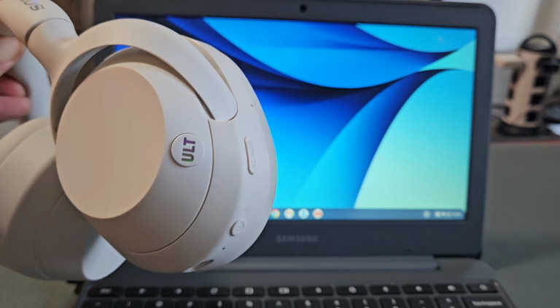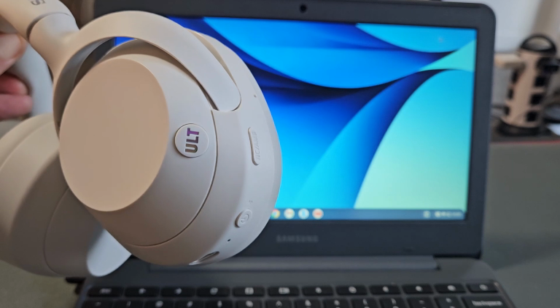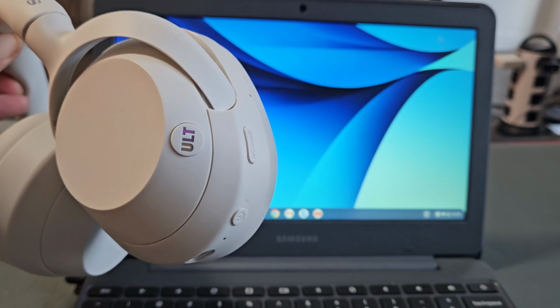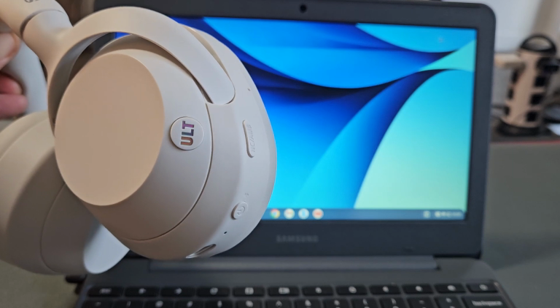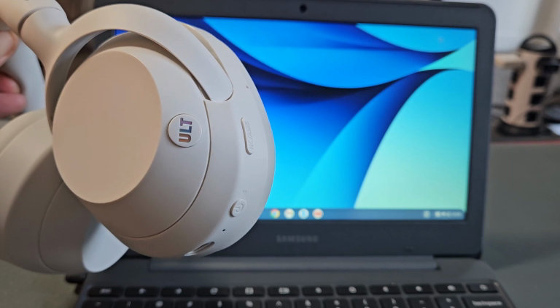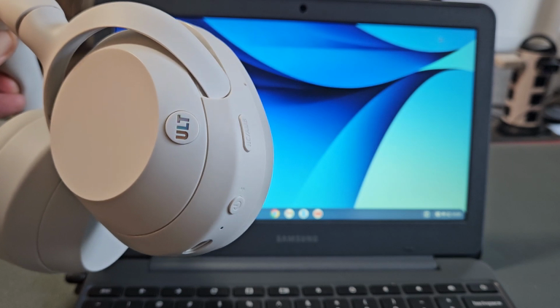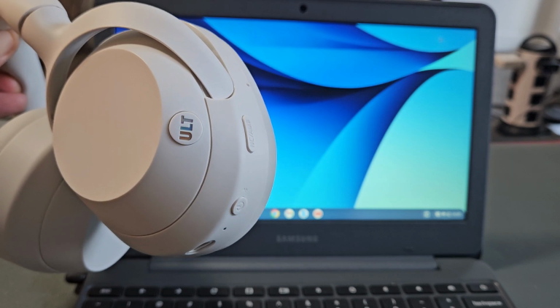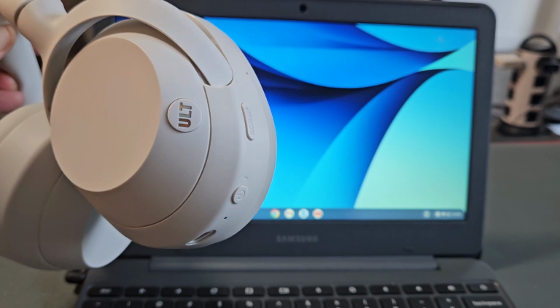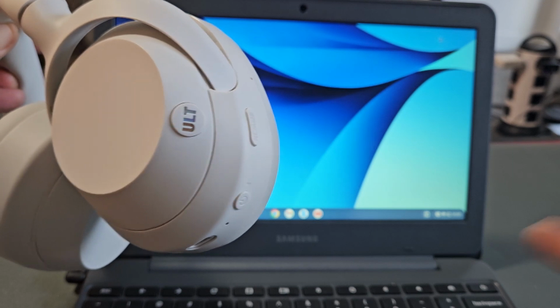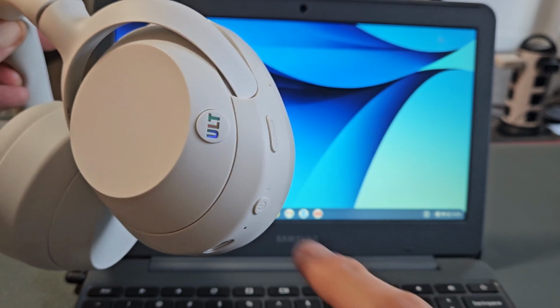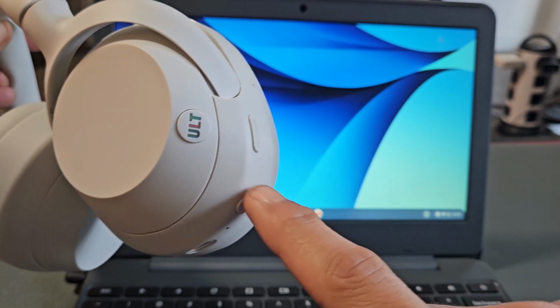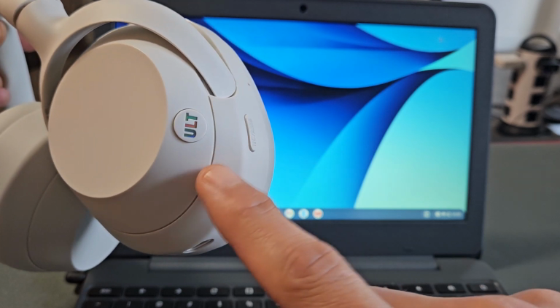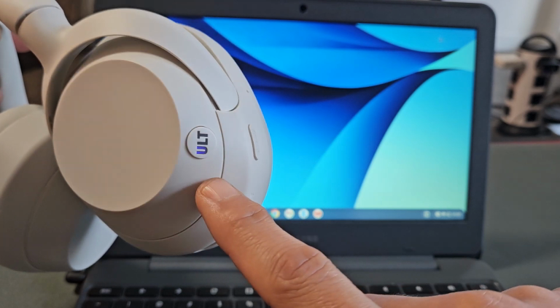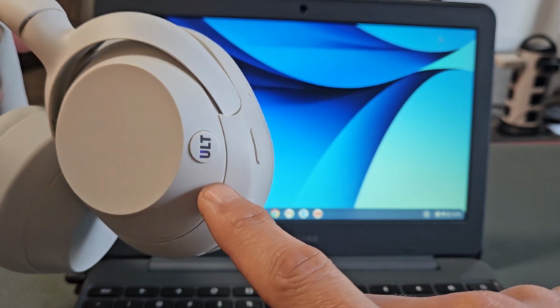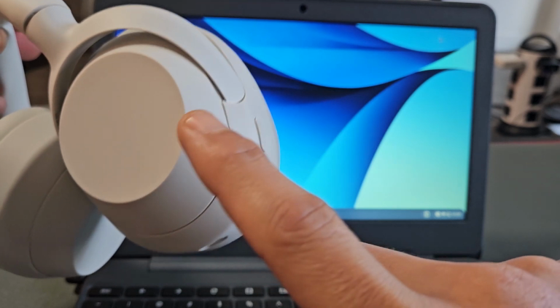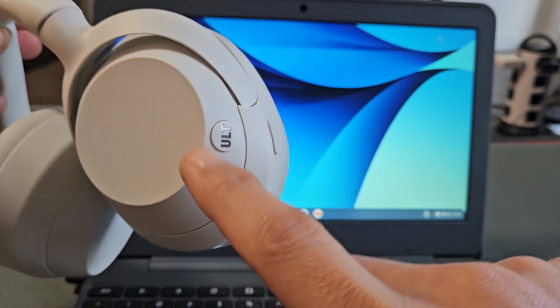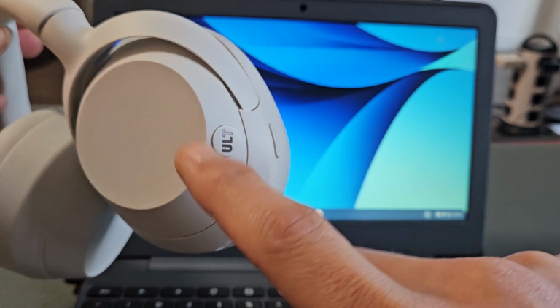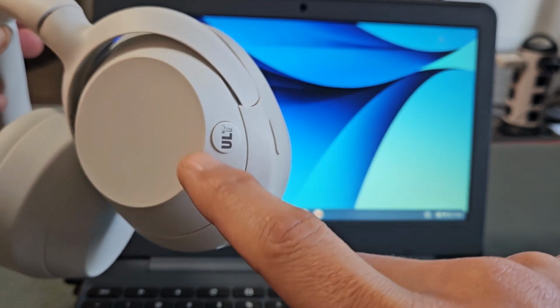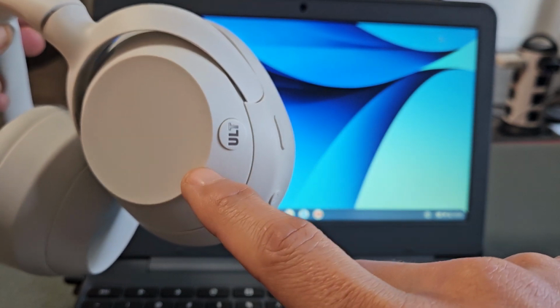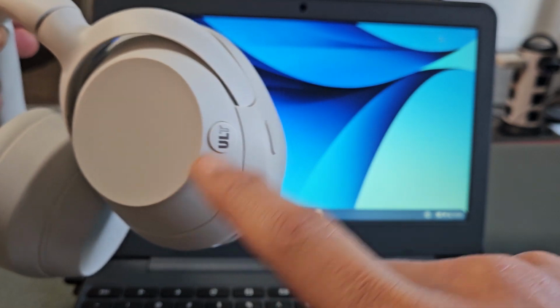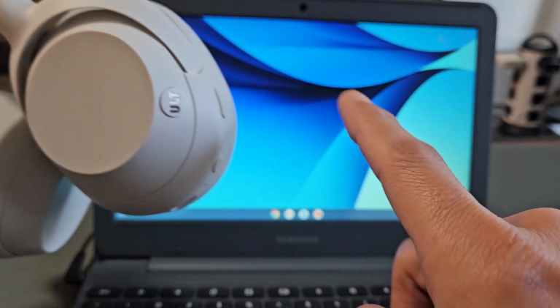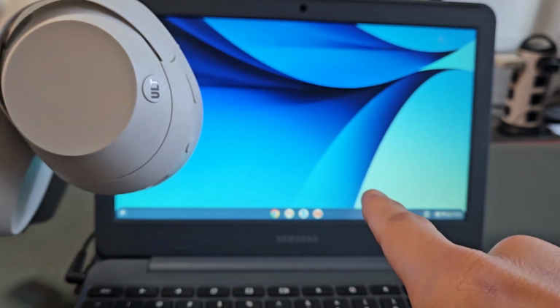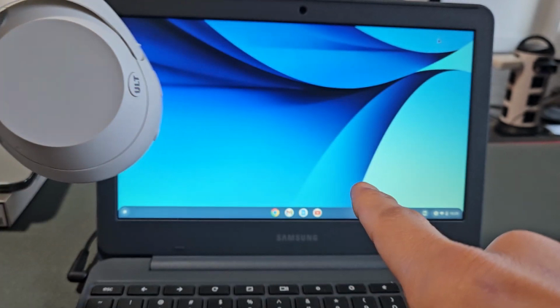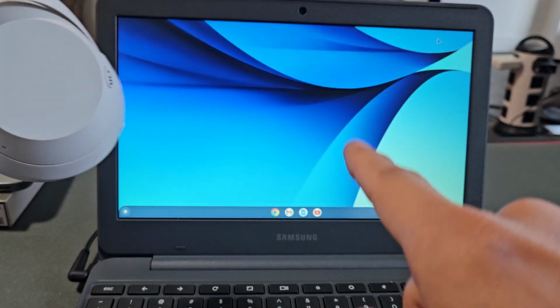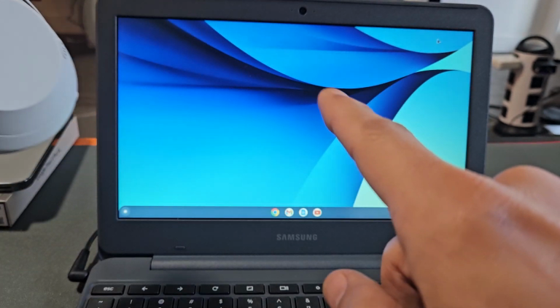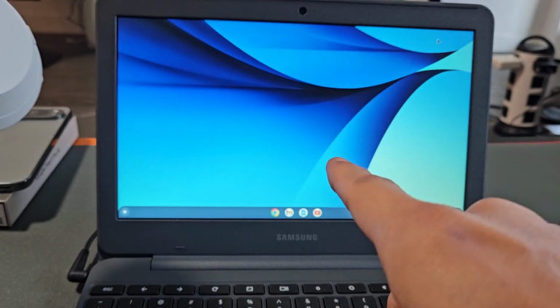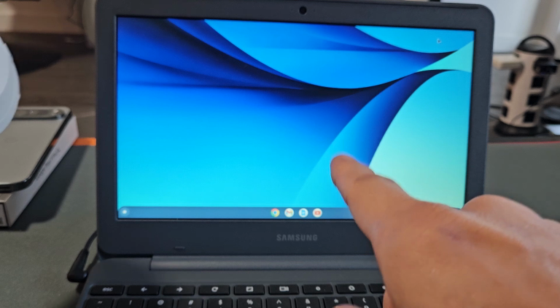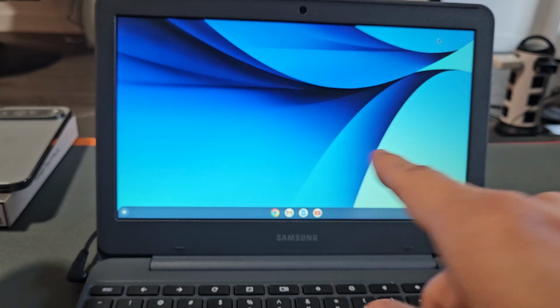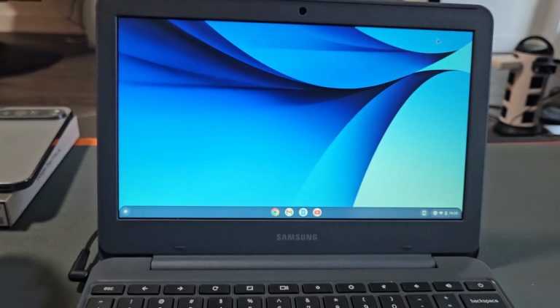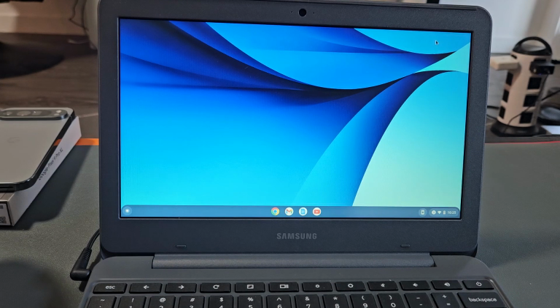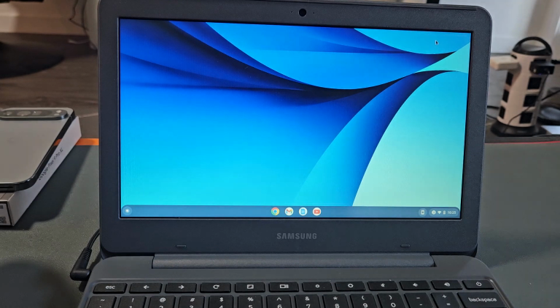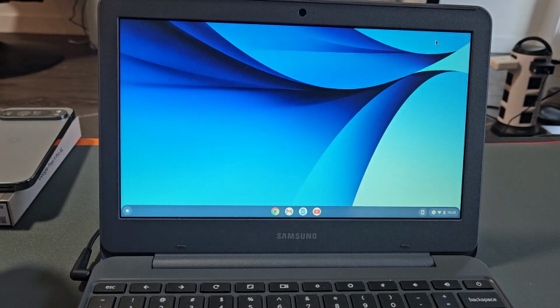Here's a pair of the Sony Altware headphones. I'm going to show you how to pair and connect these directly to a Chromebook via Bluetooth.